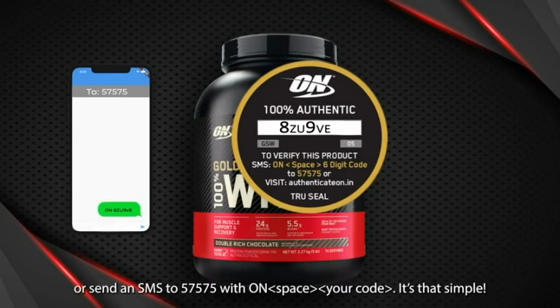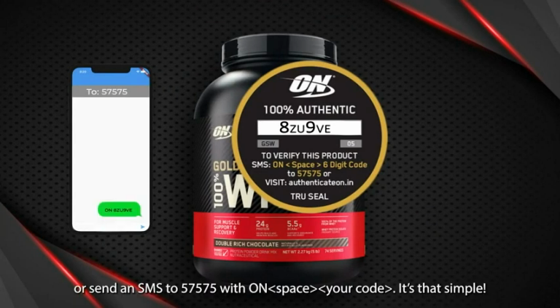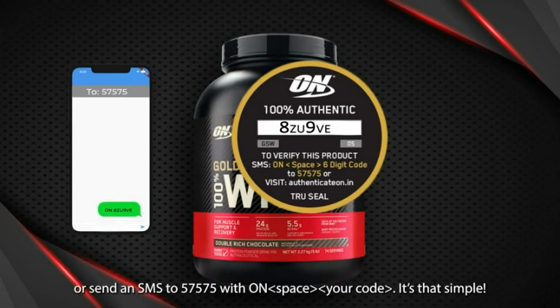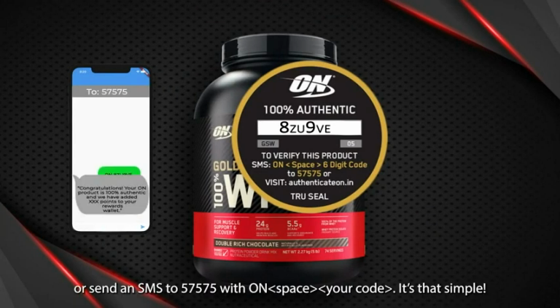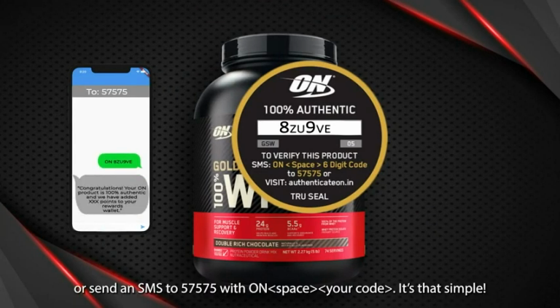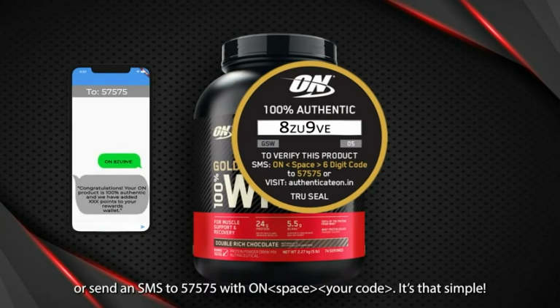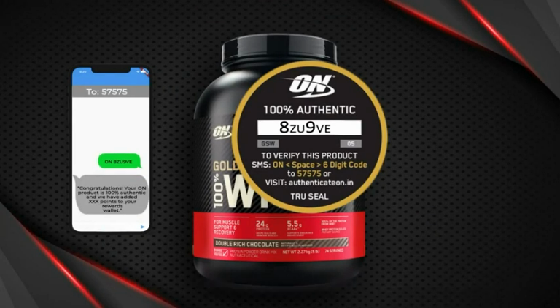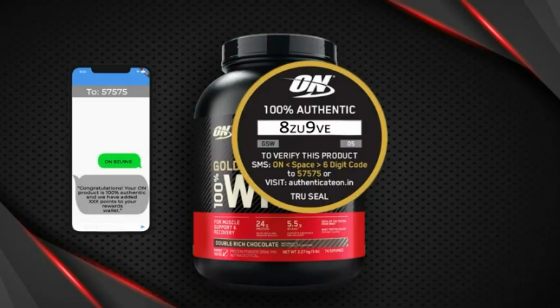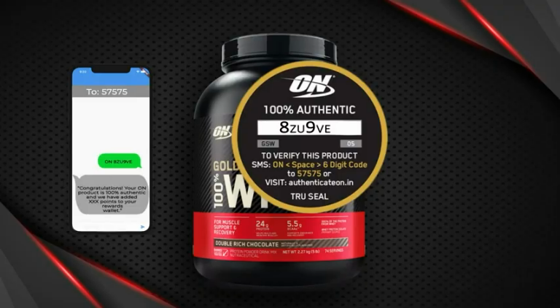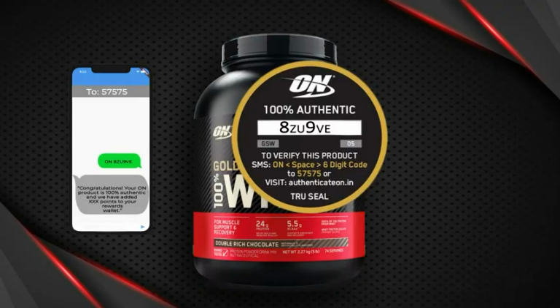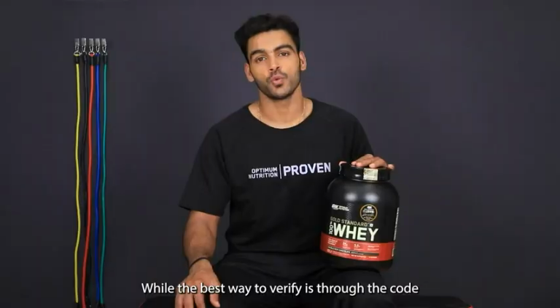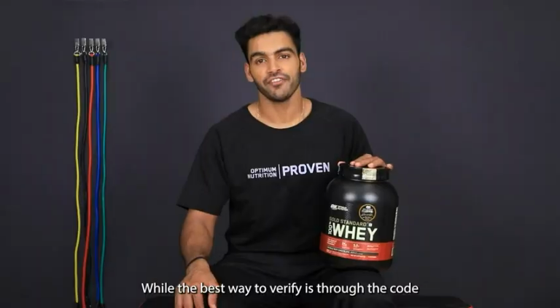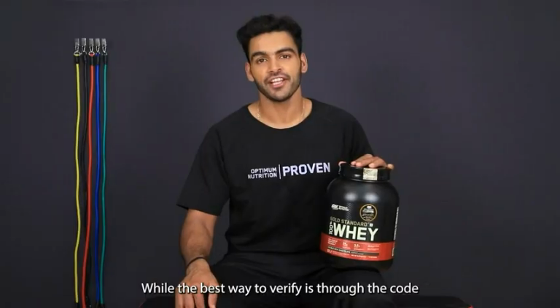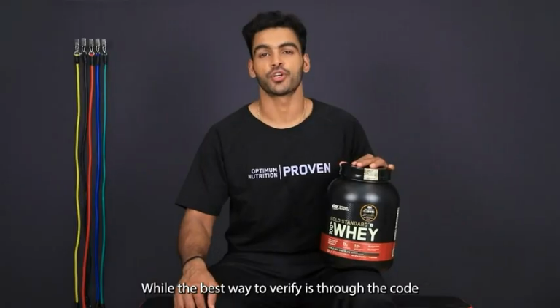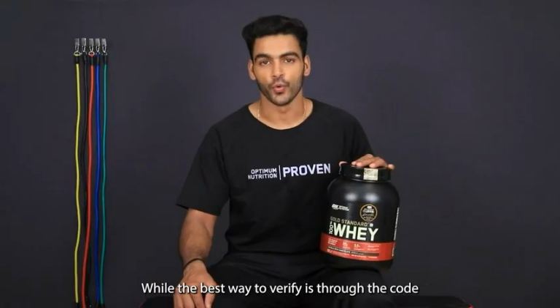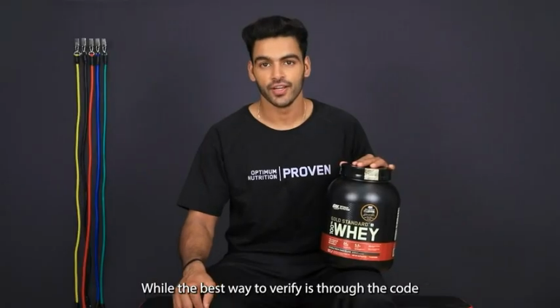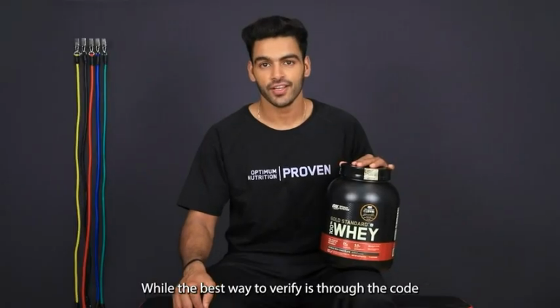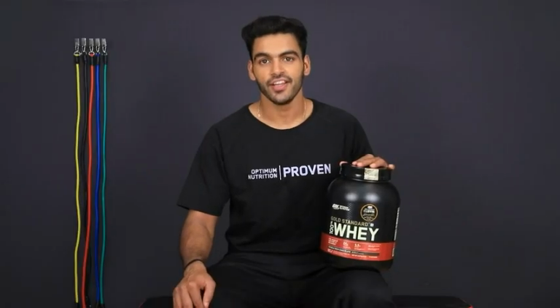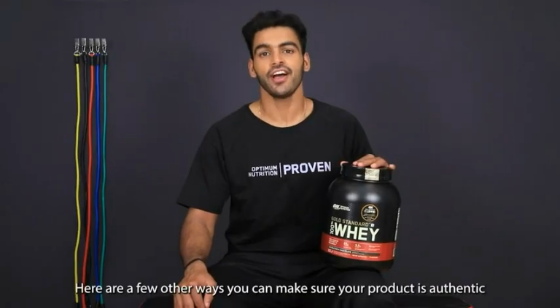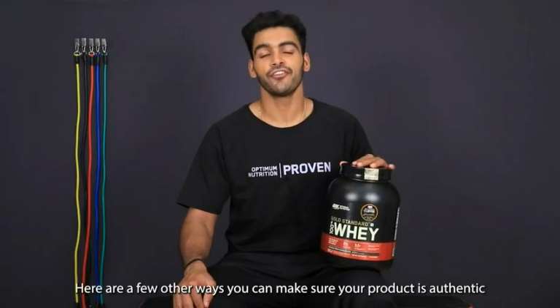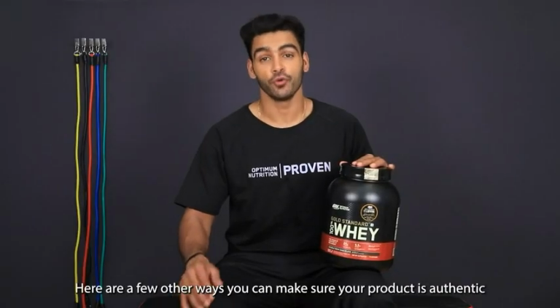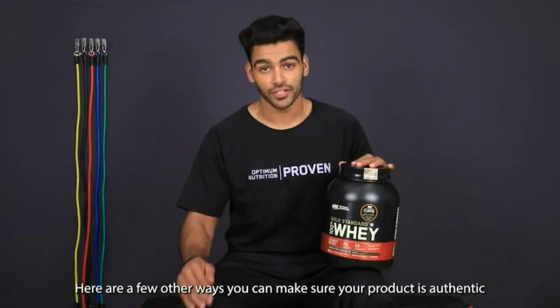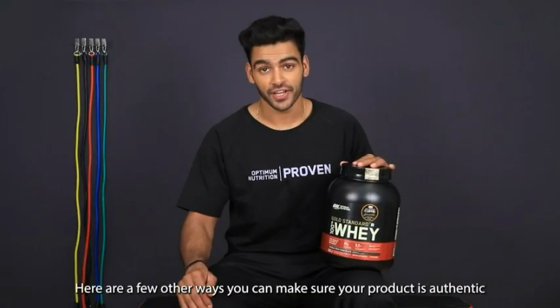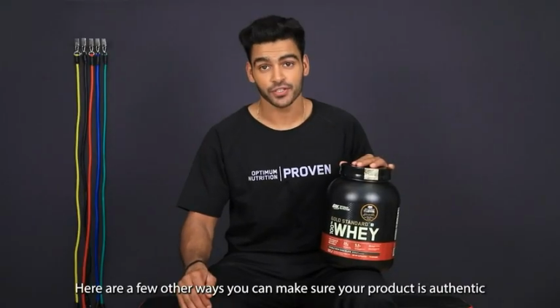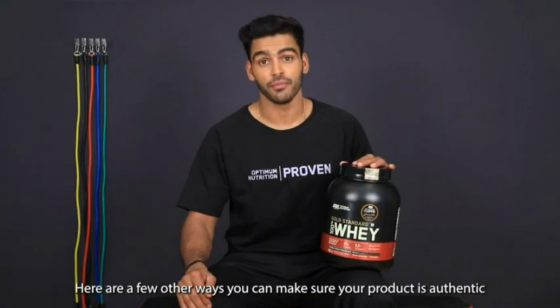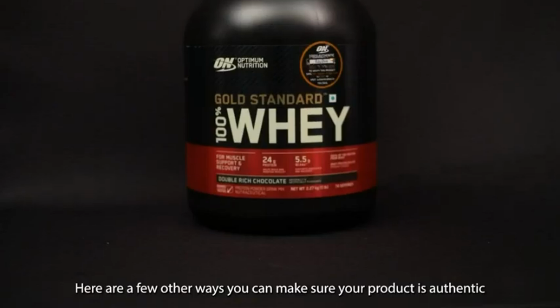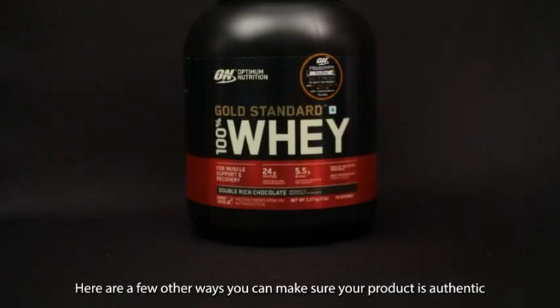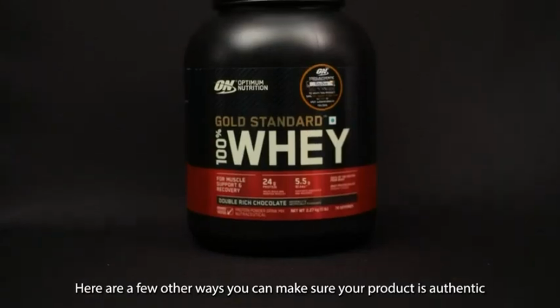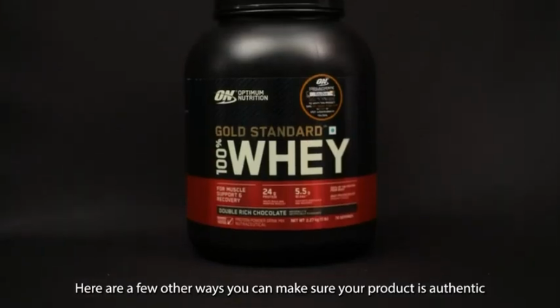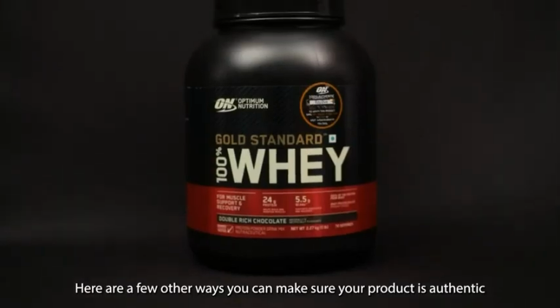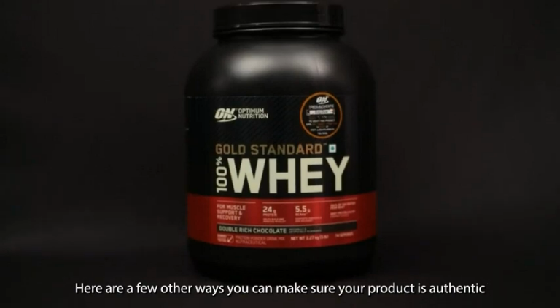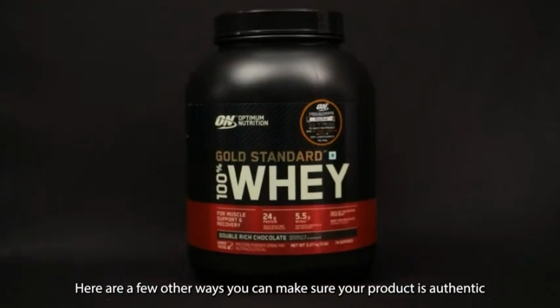It's that simple. The best way is to verify through the code. Here are a few other ways you can make sure your product is authentic.